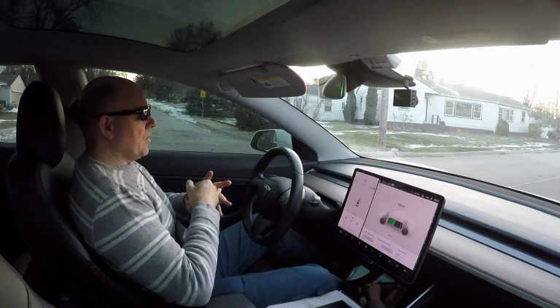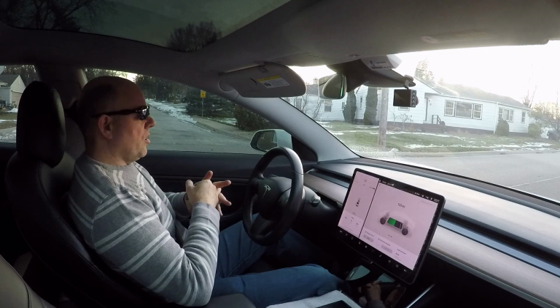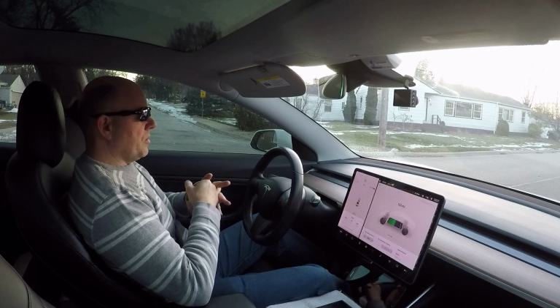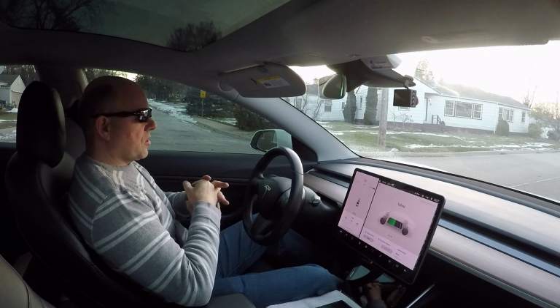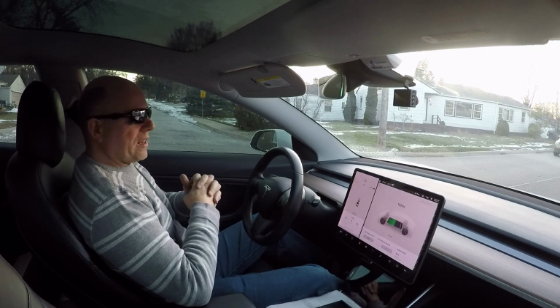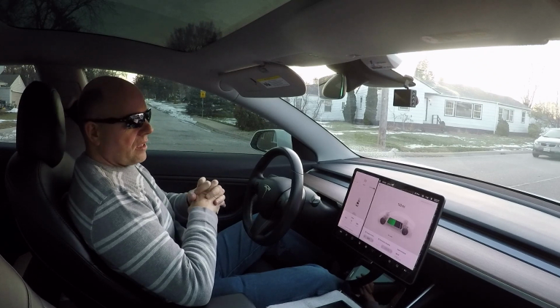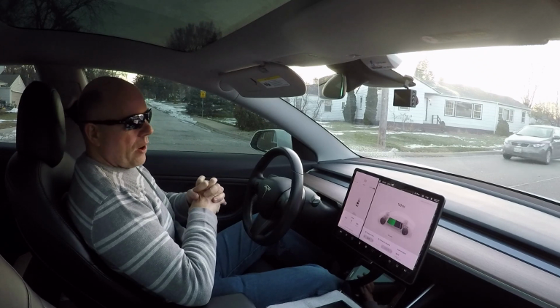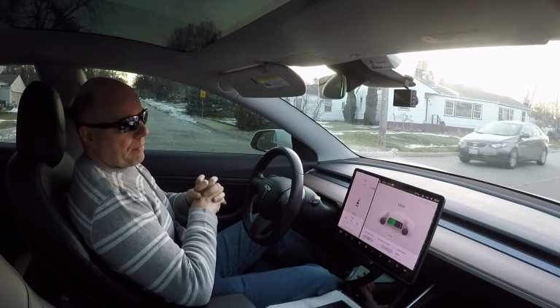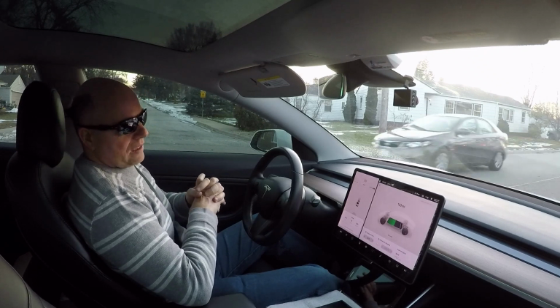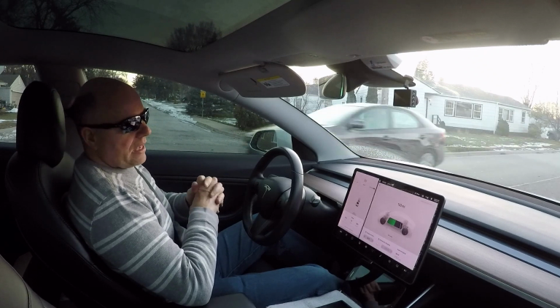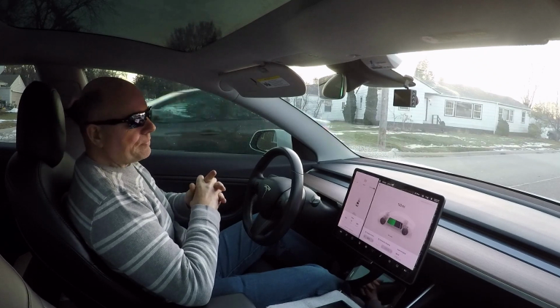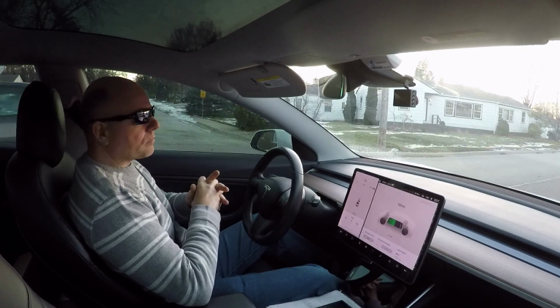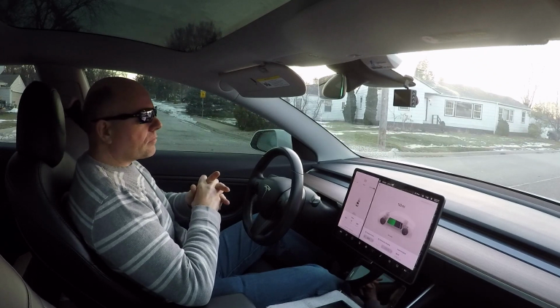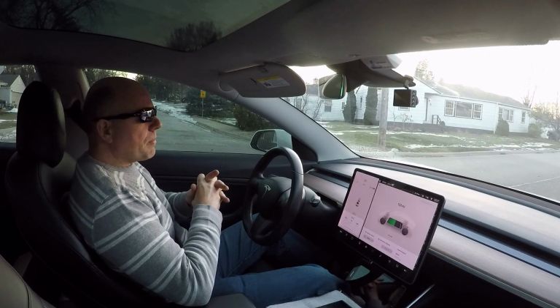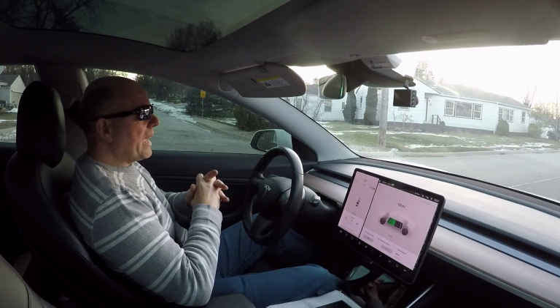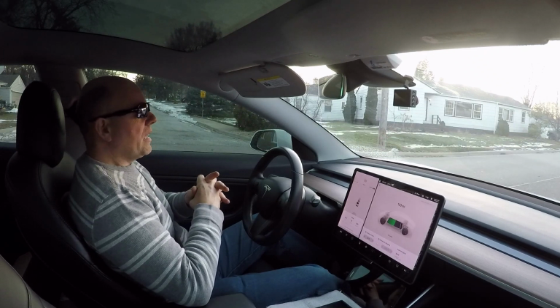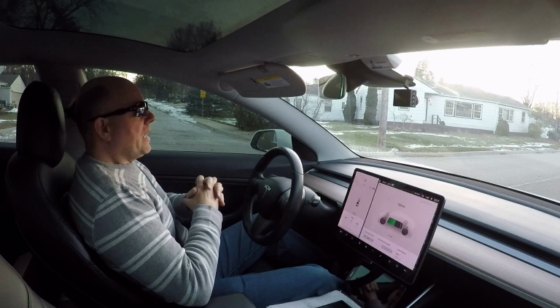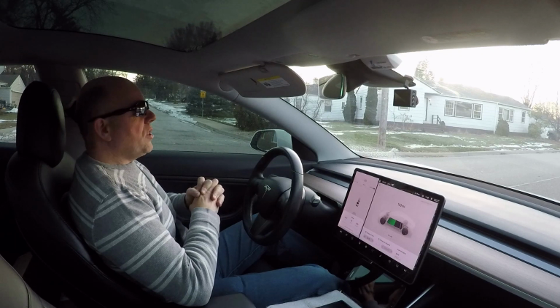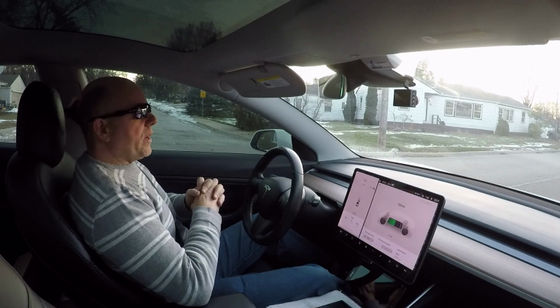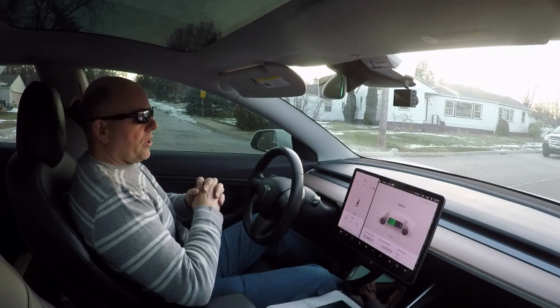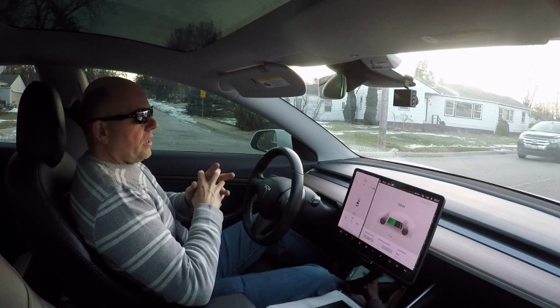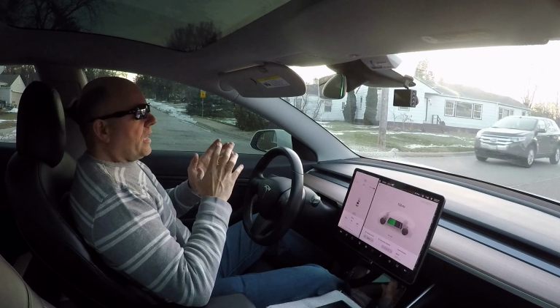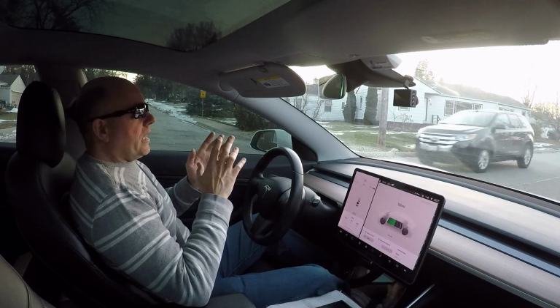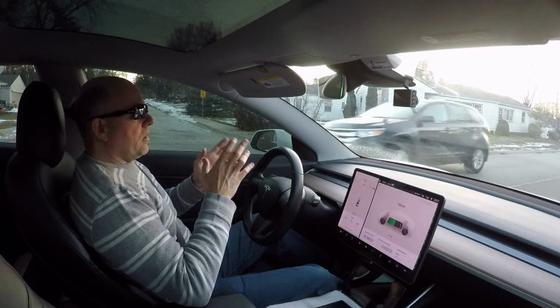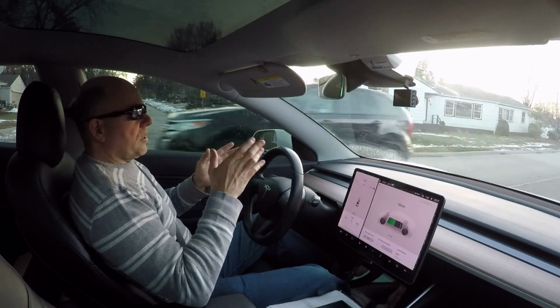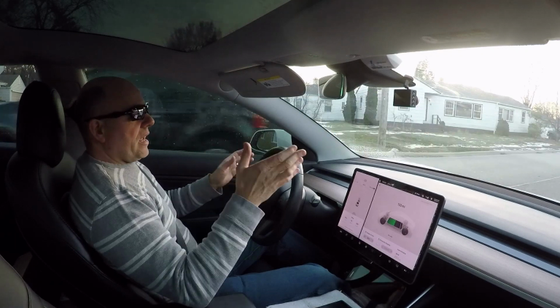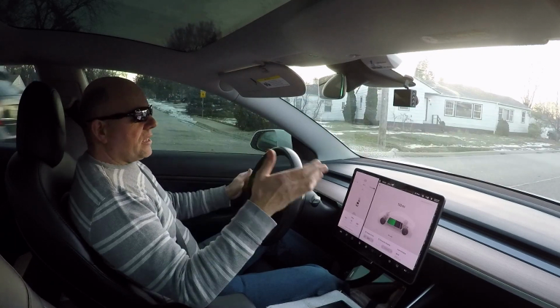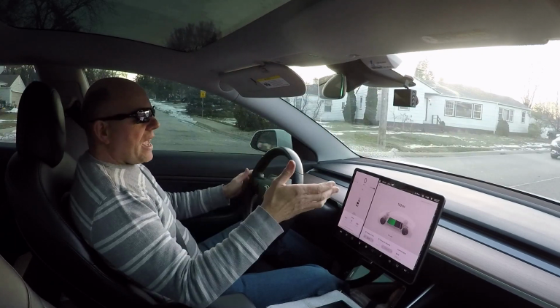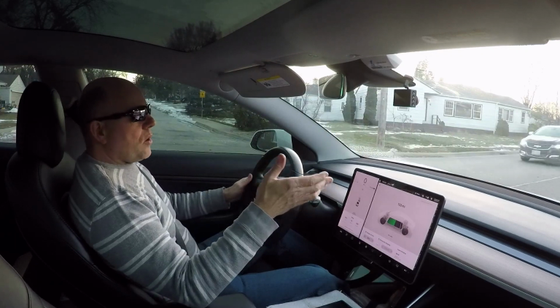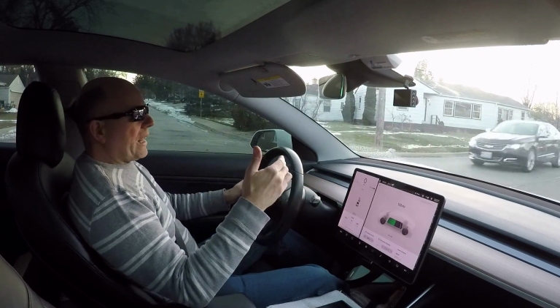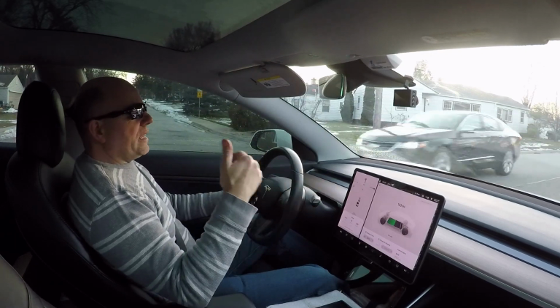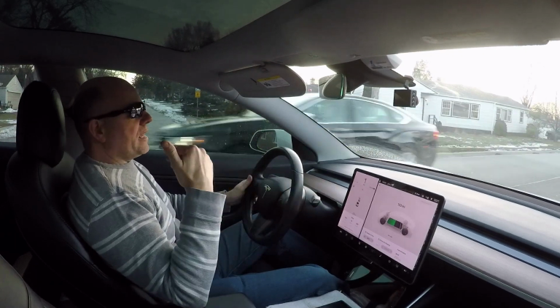With the 20-inch aftermarket wheels and tires, I averaged about 225 watt hours per mile in the summer, so there was quite the penalty.